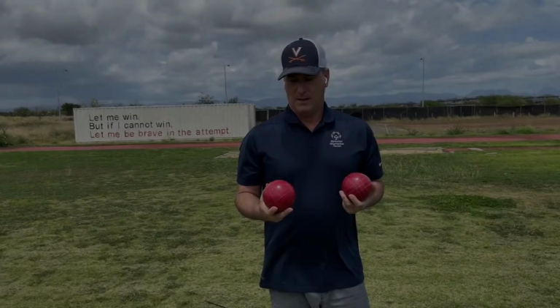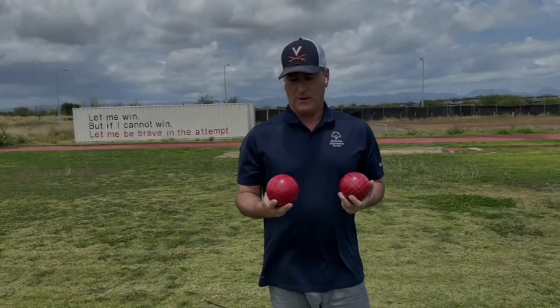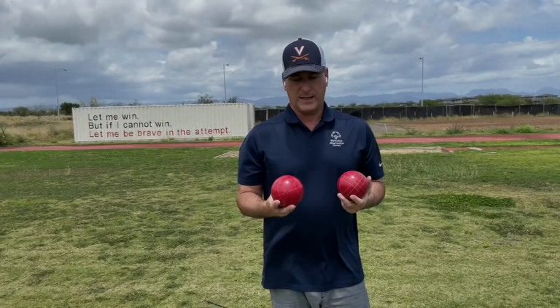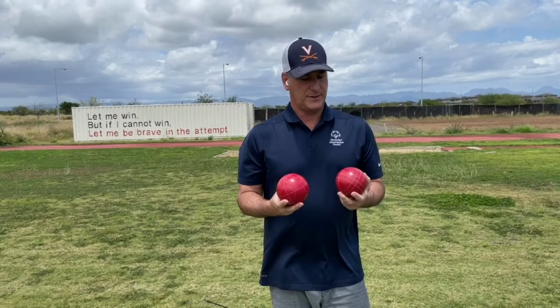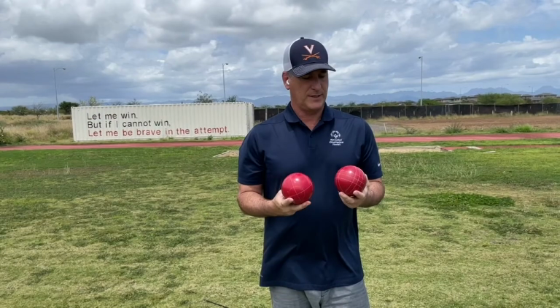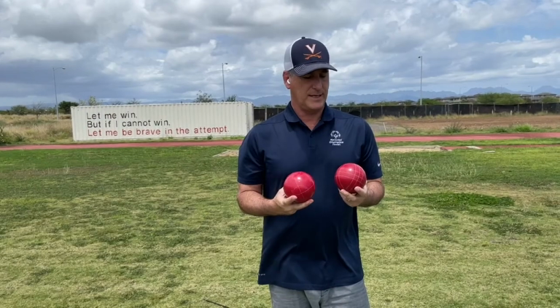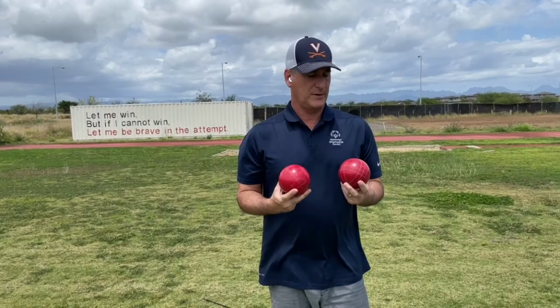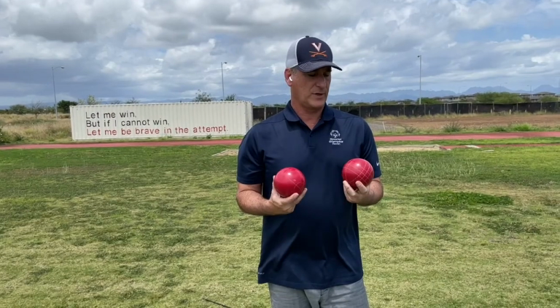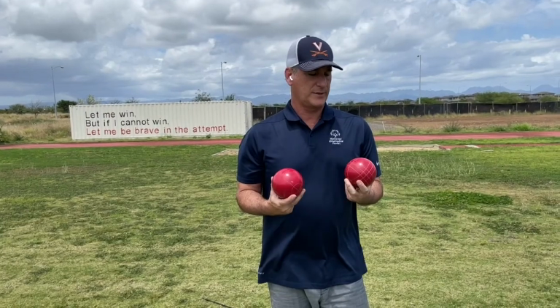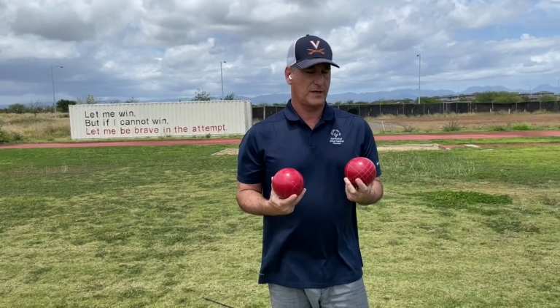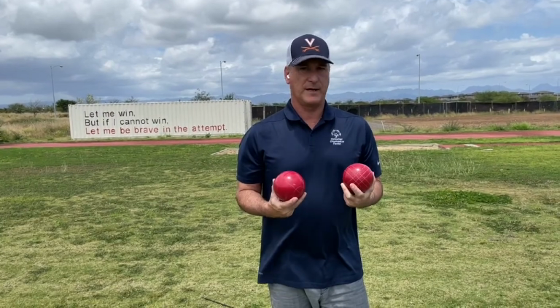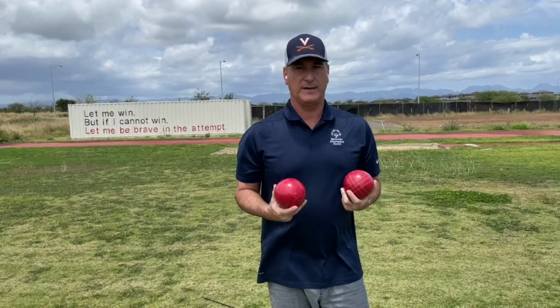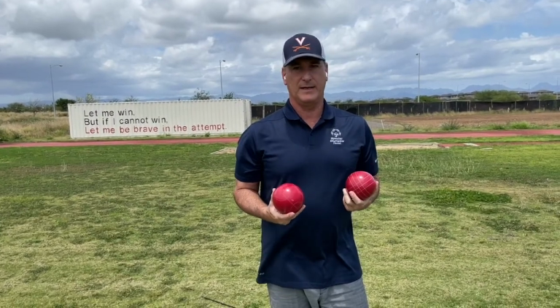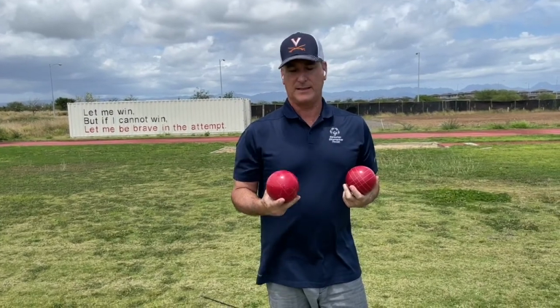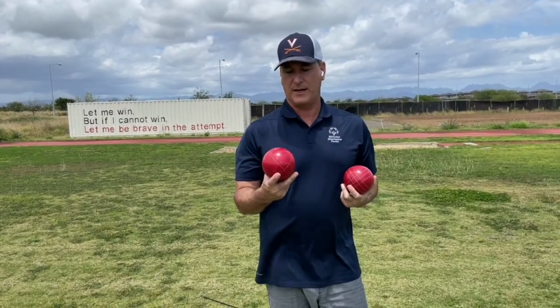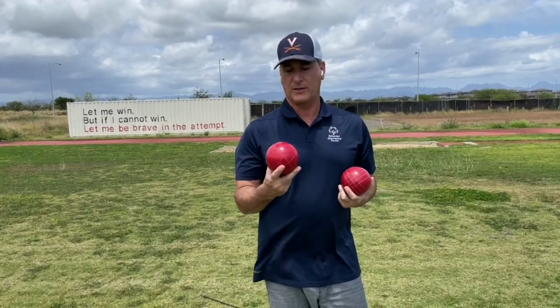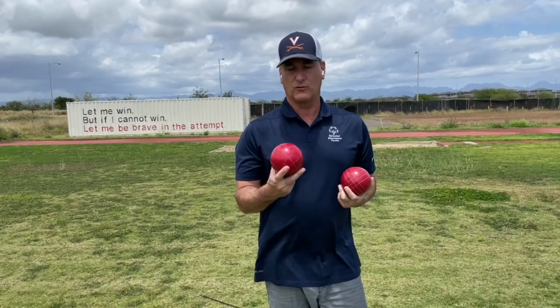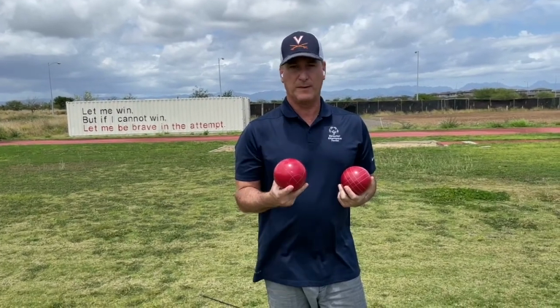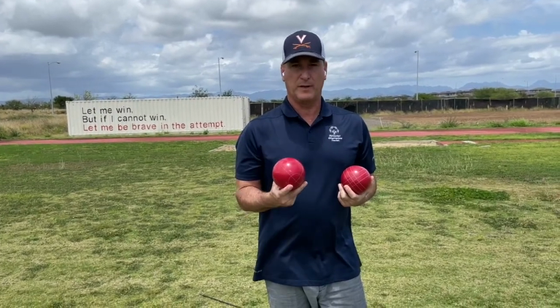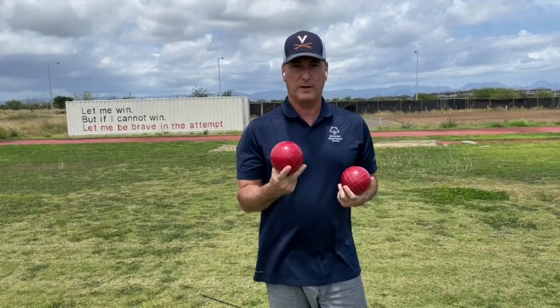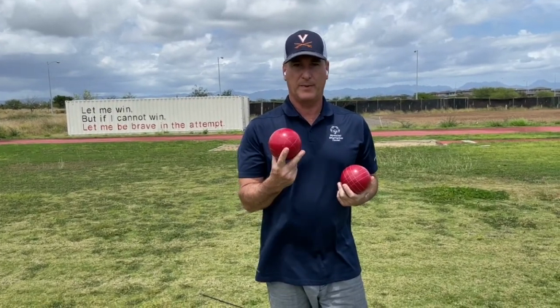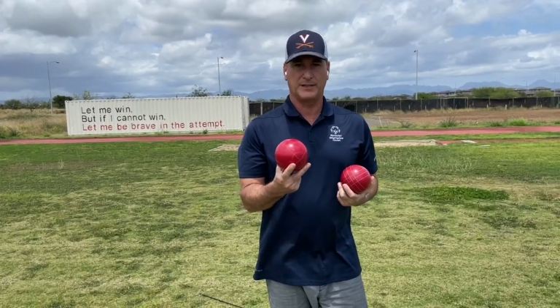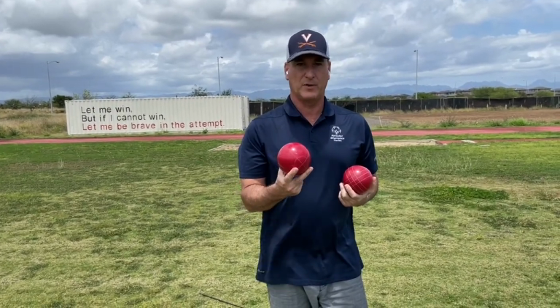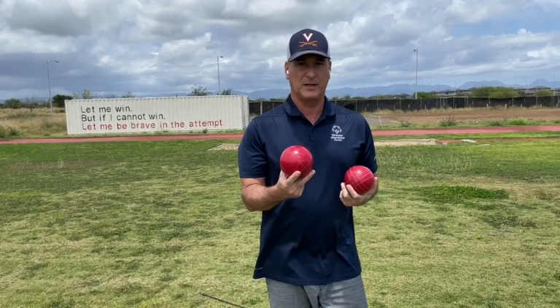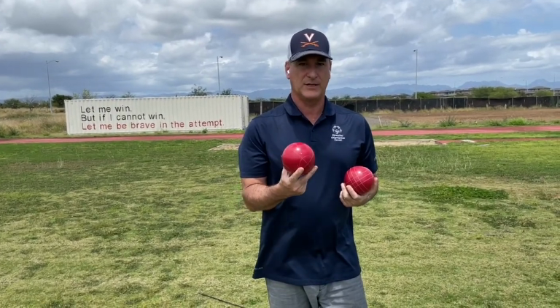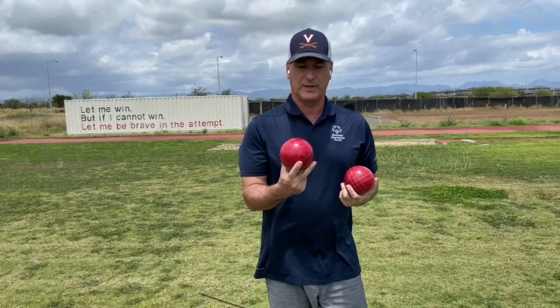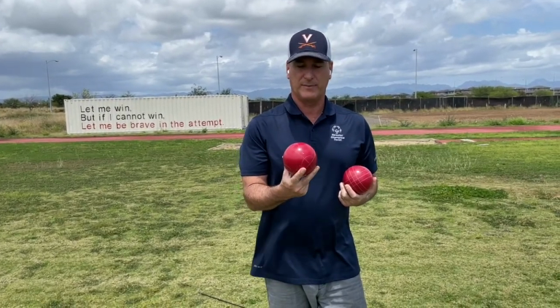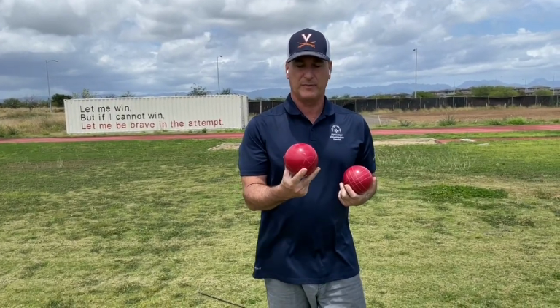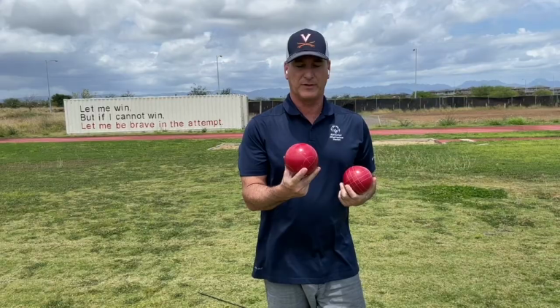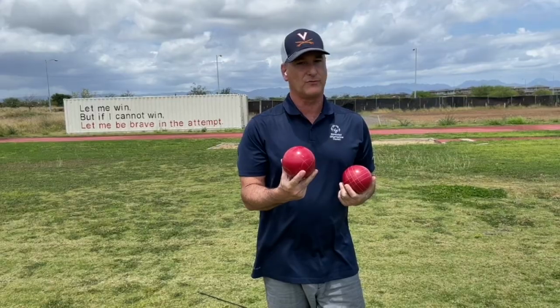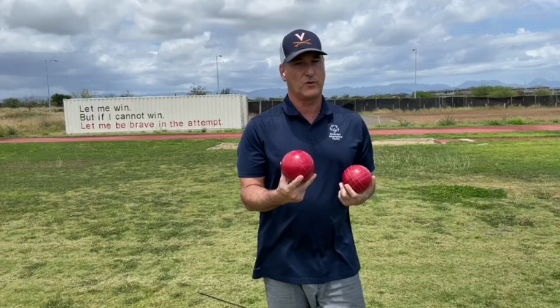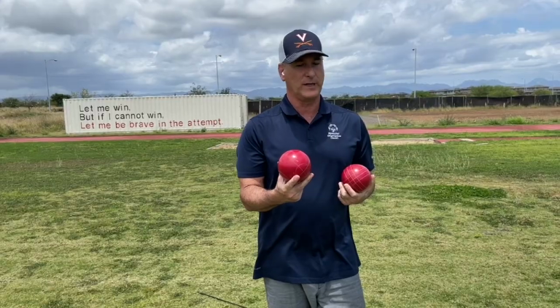All right, guys, so the next thing we're going to talk about is how to grip a bocce ball as we're getting prepared to roll it.